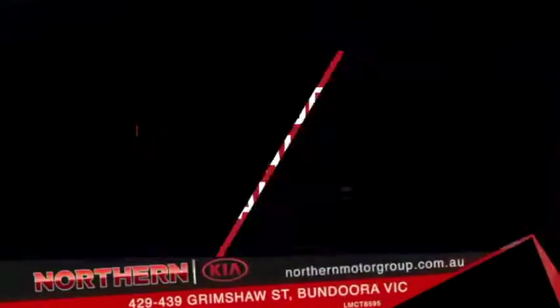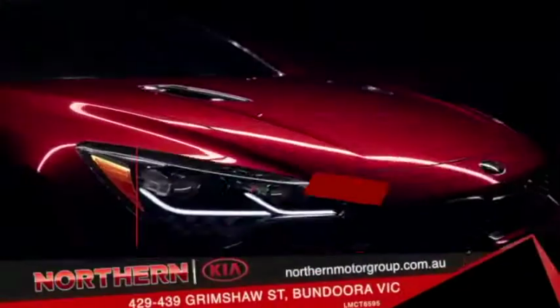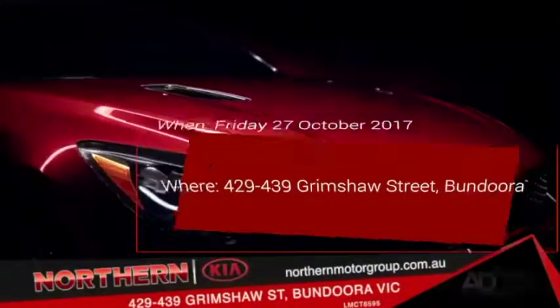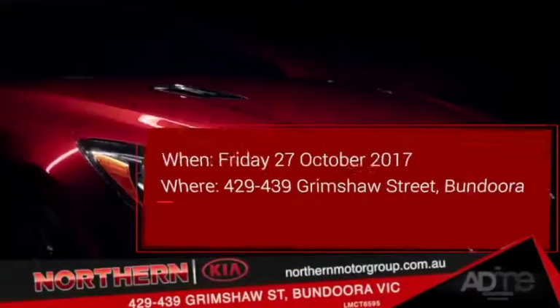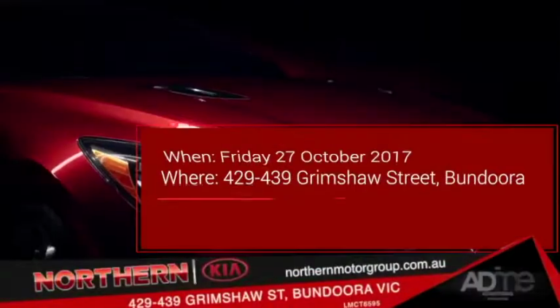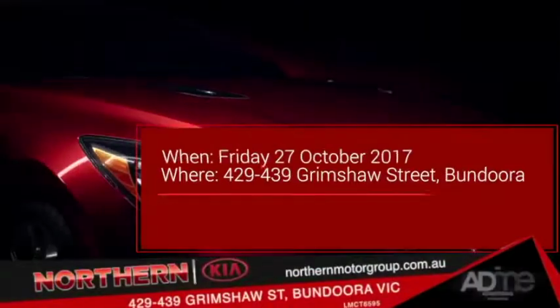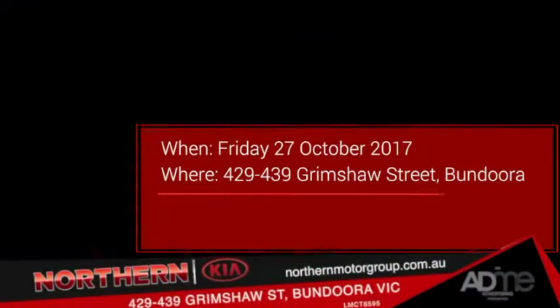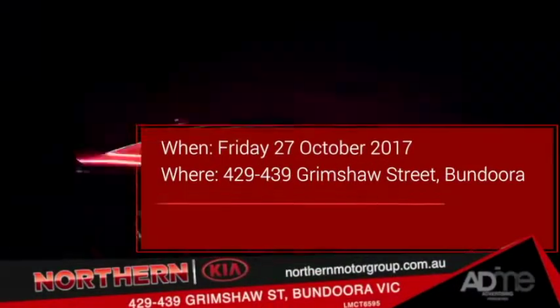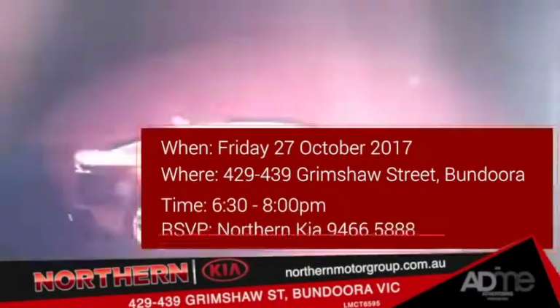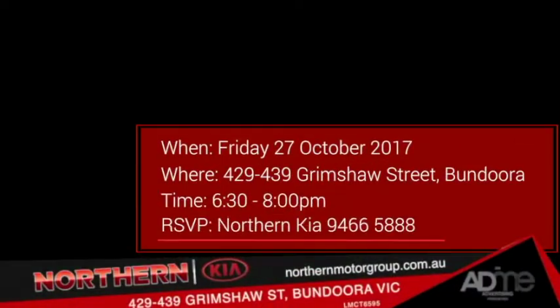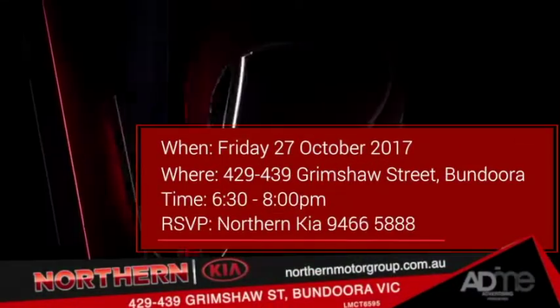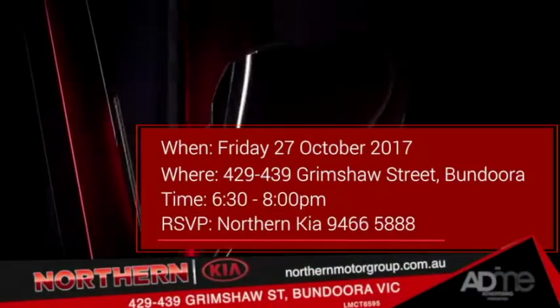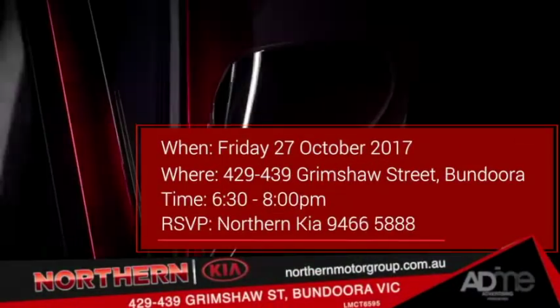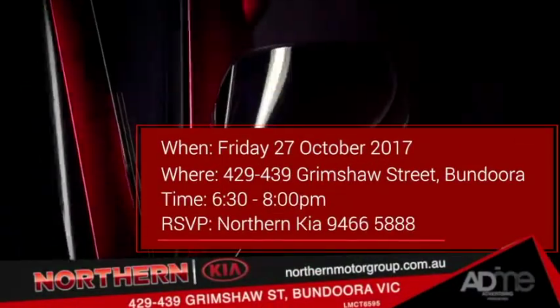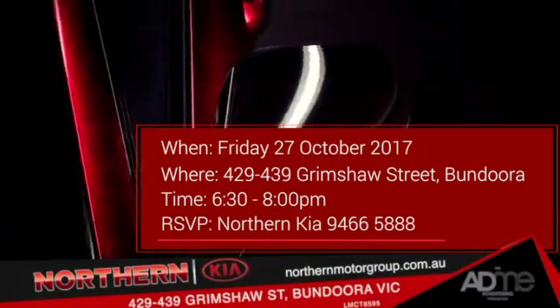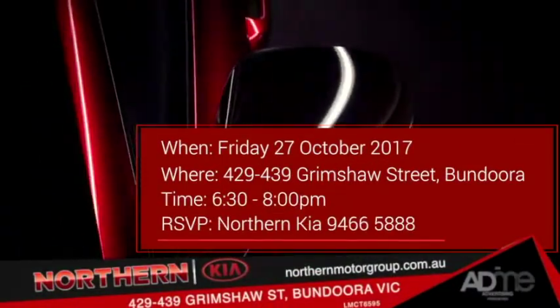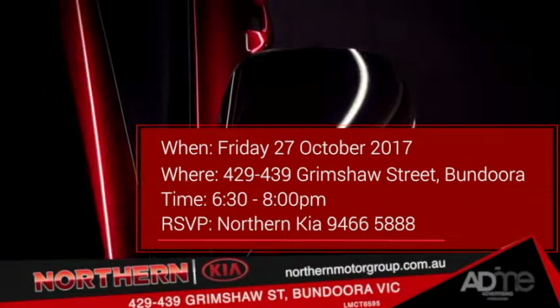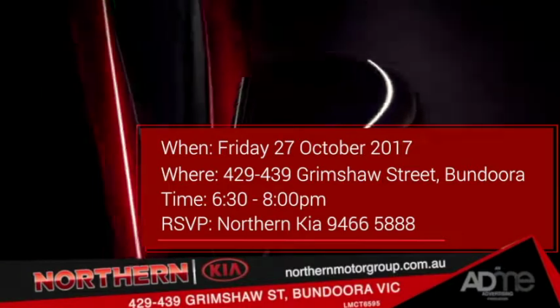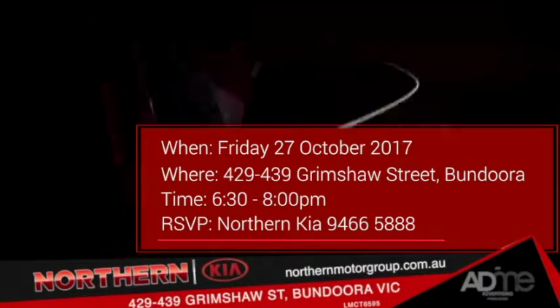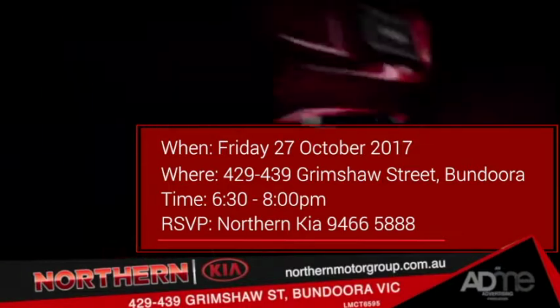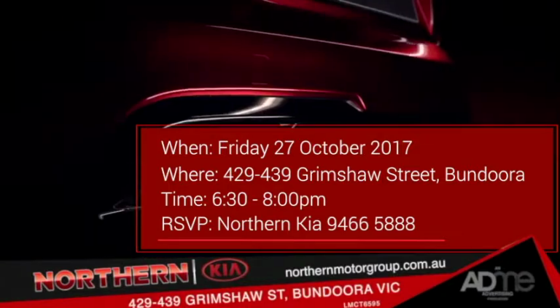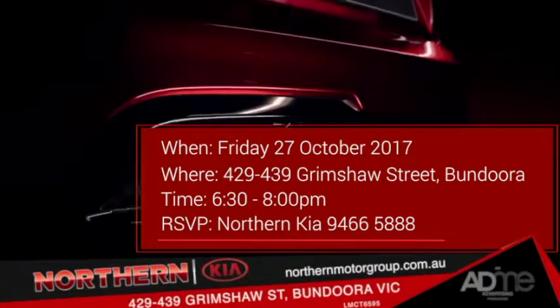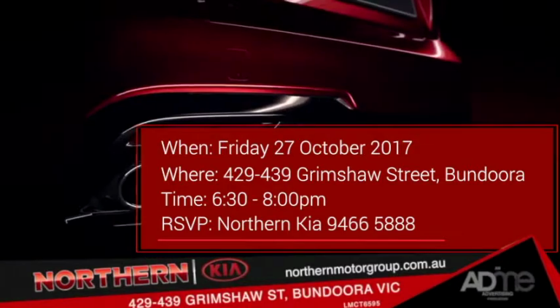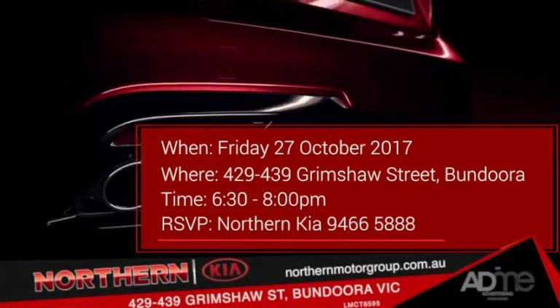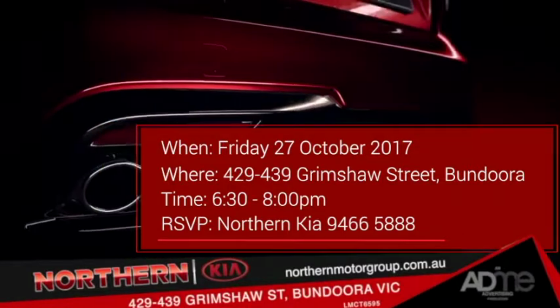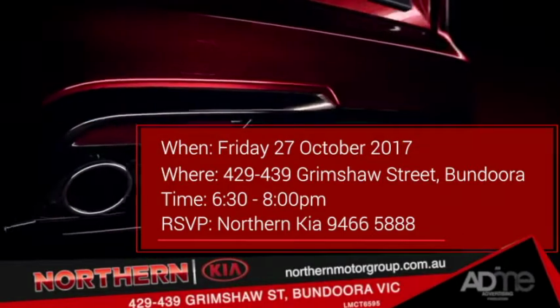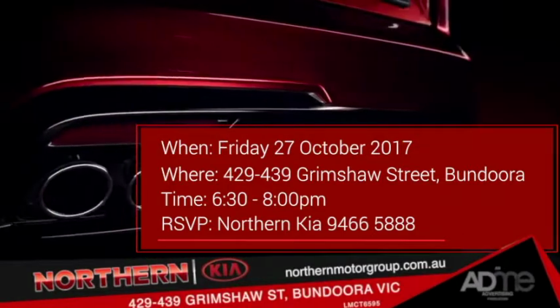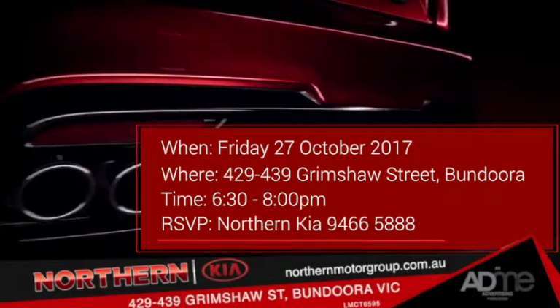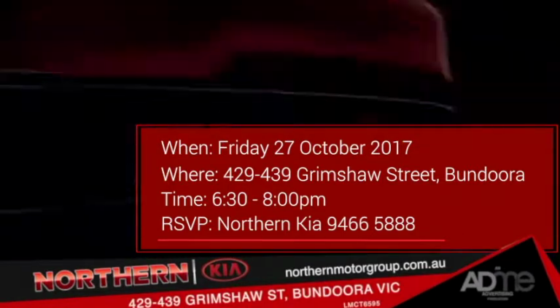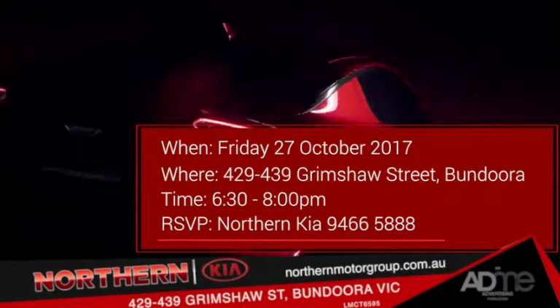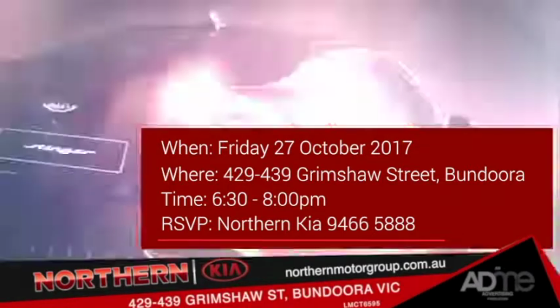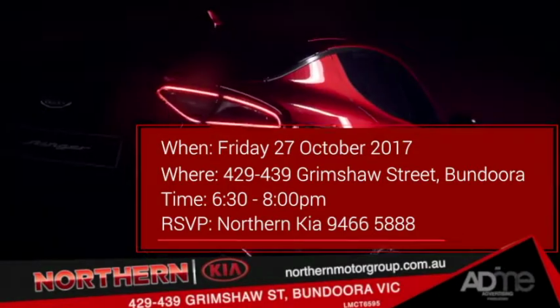Northern Kia — drive in Melbourne's north. Grimshaw Street, Bundoora. LMCT 6595.